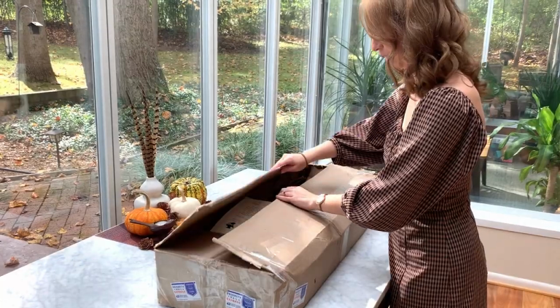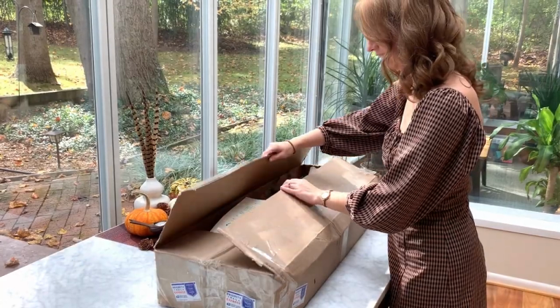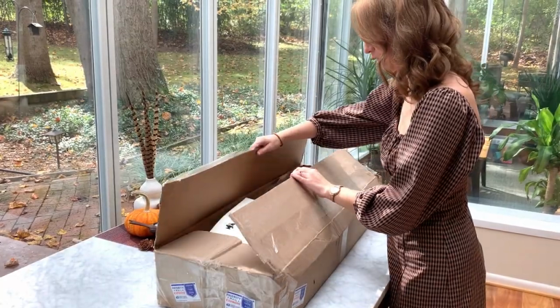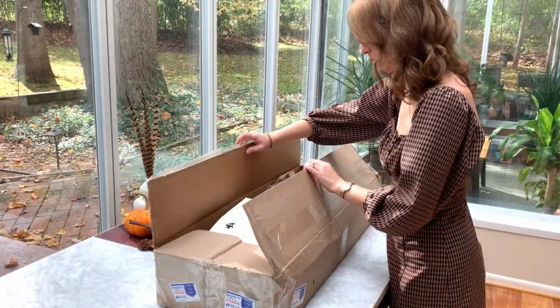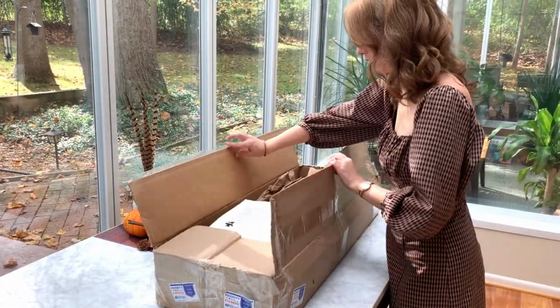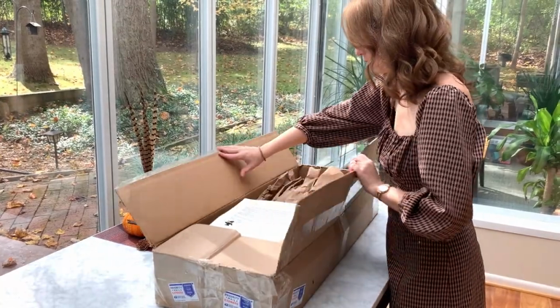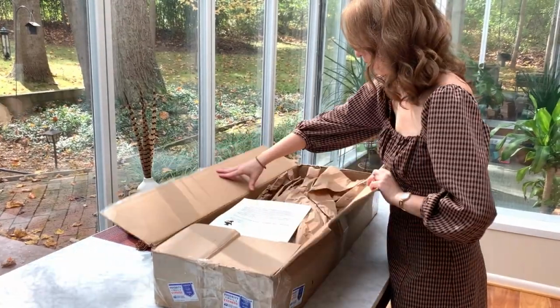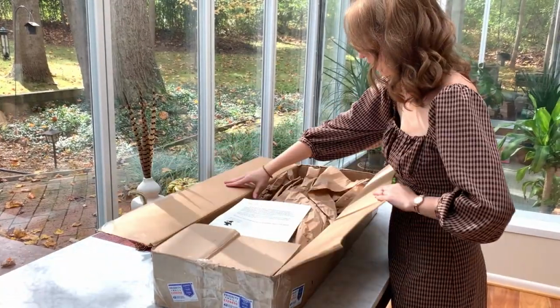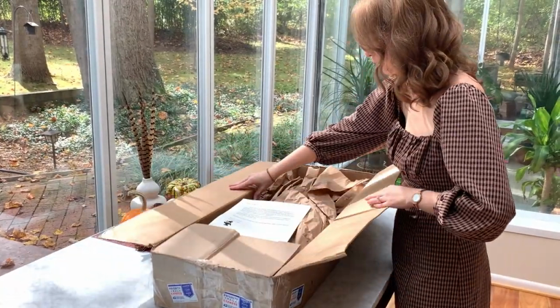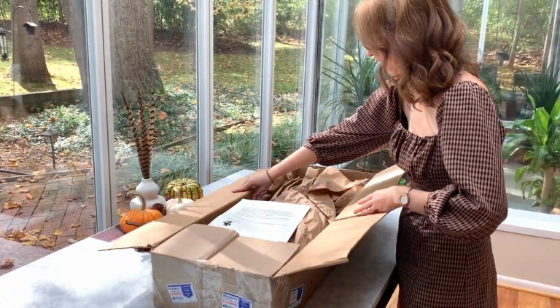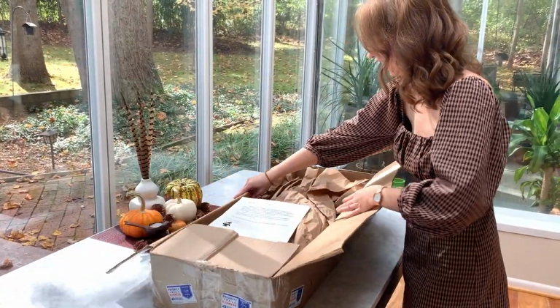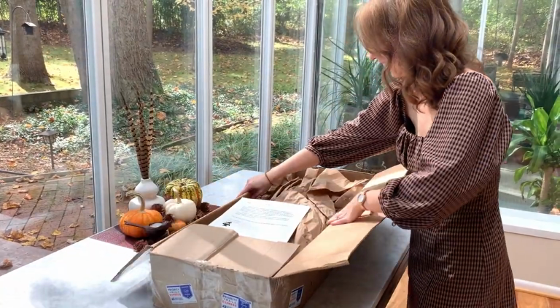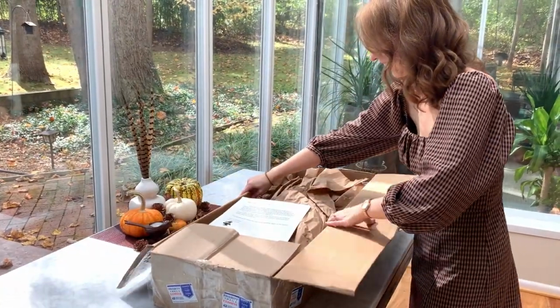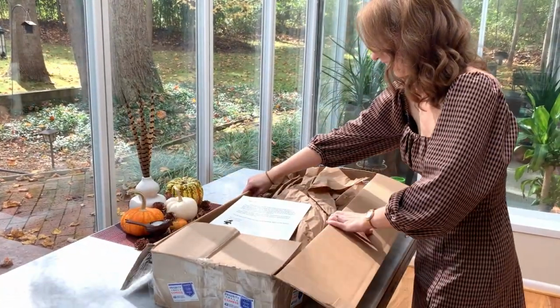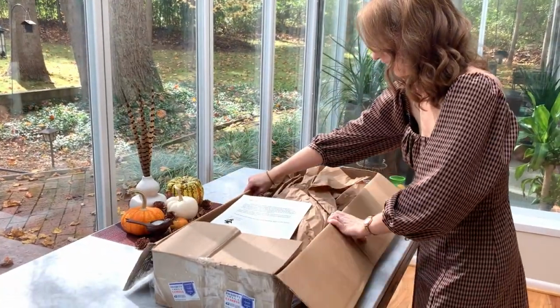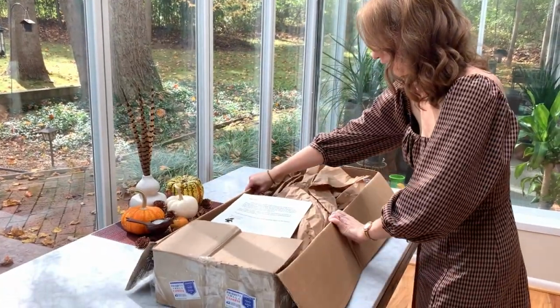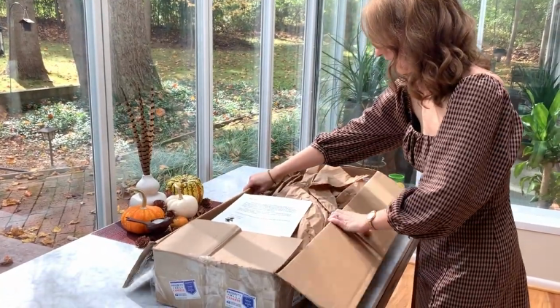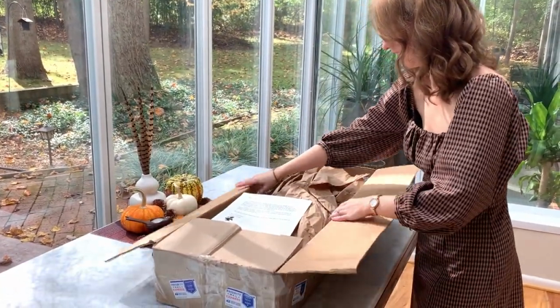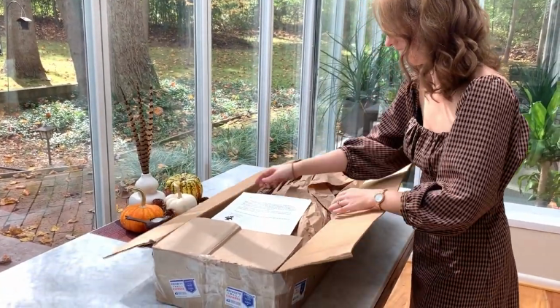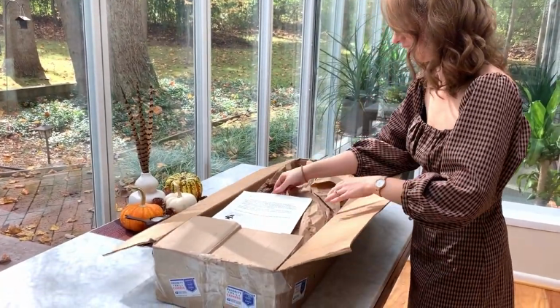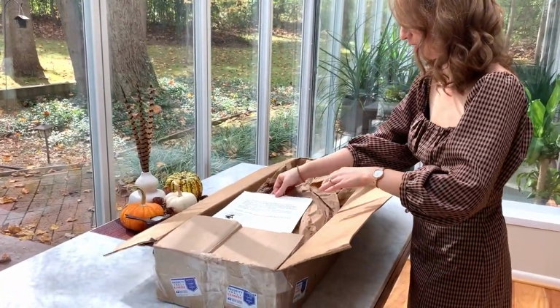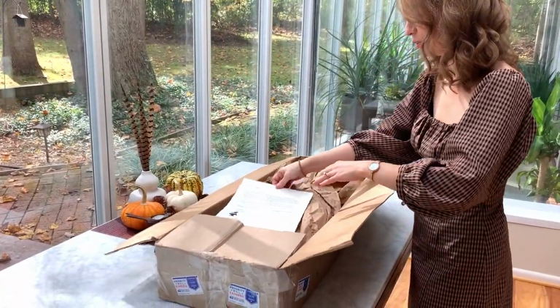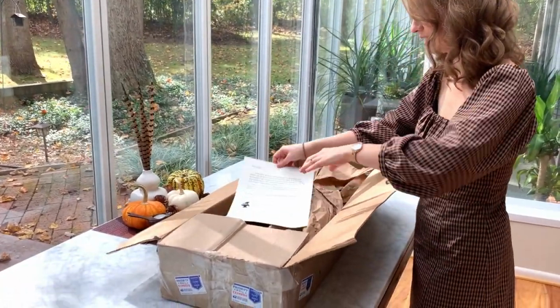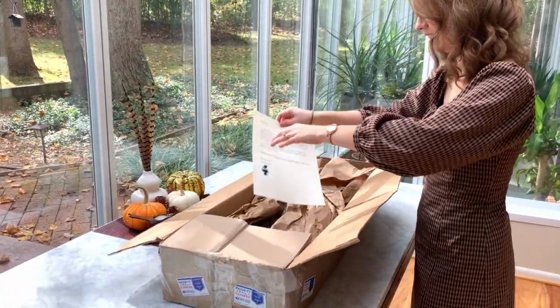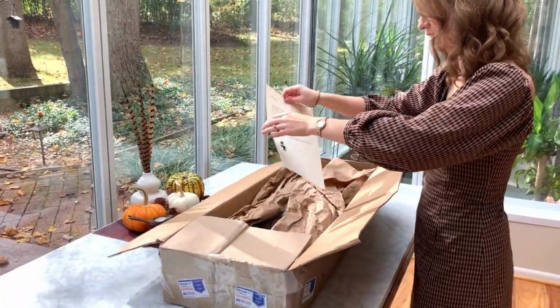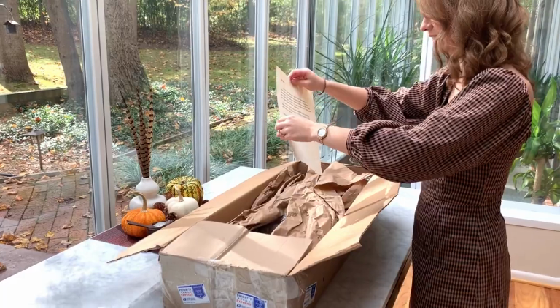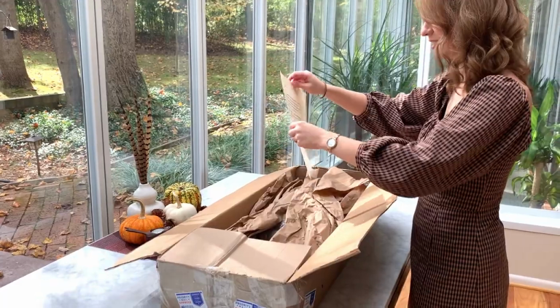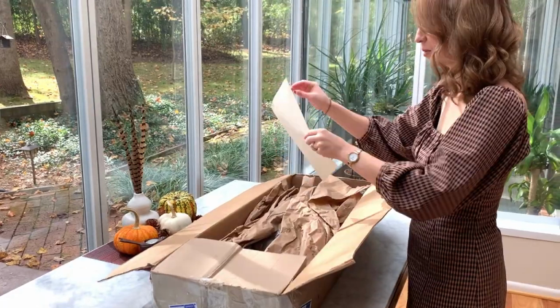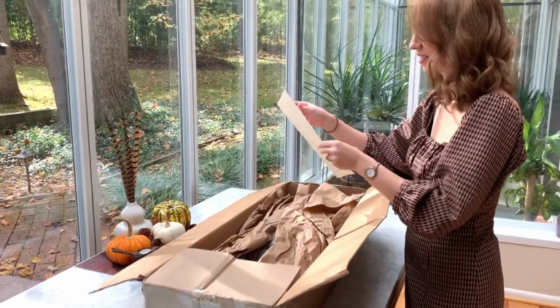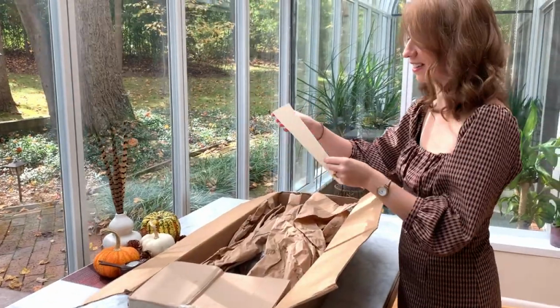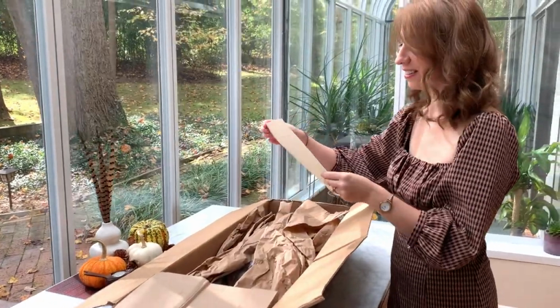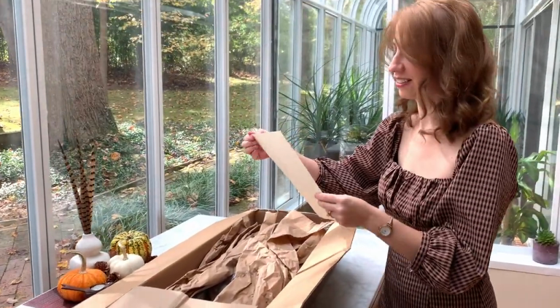Okay, here we go. There is a note in here. Let's see what it says.